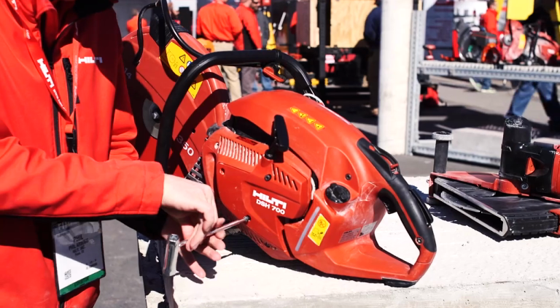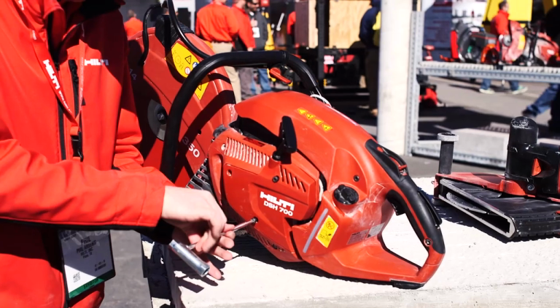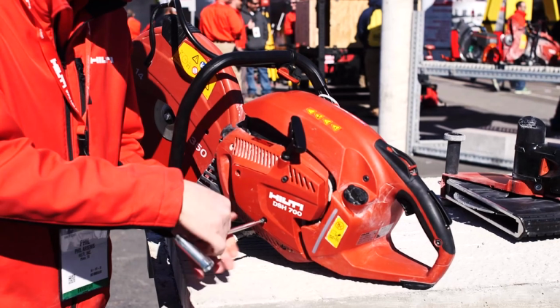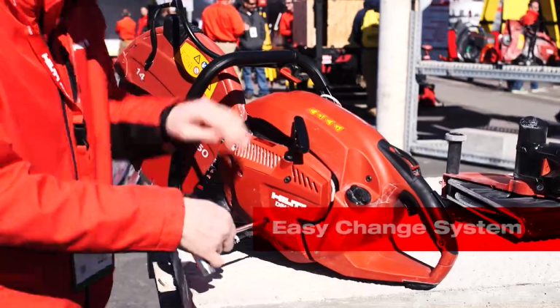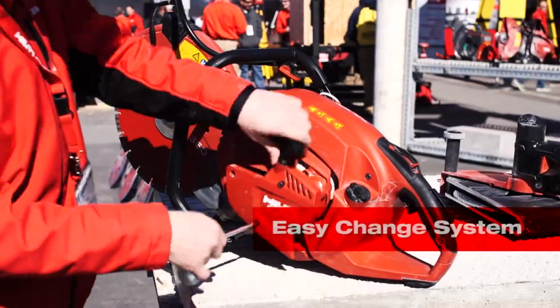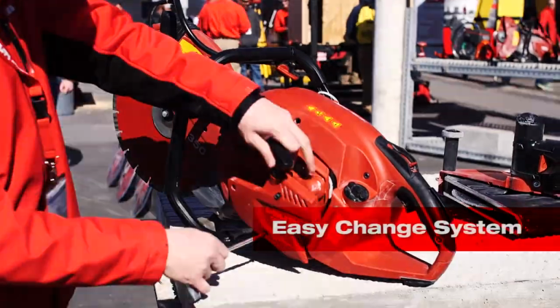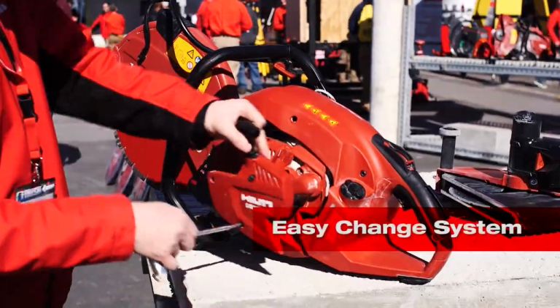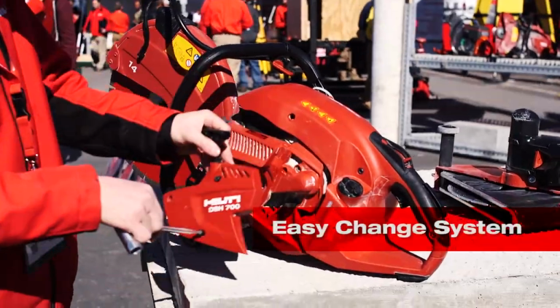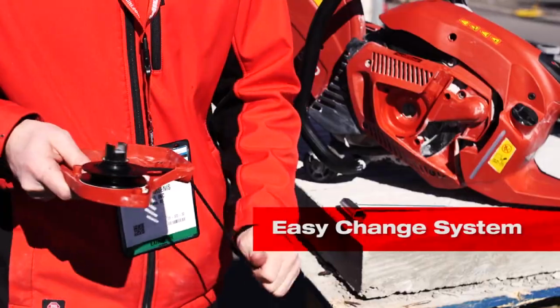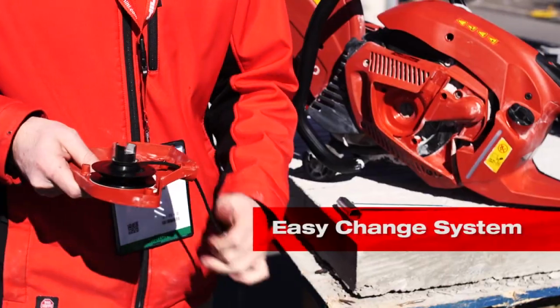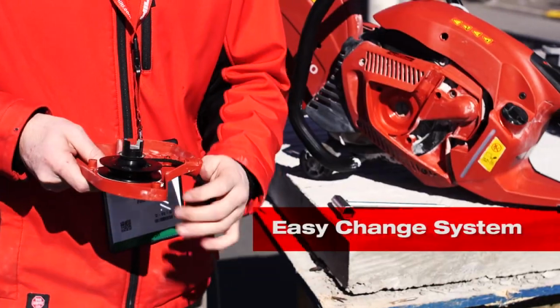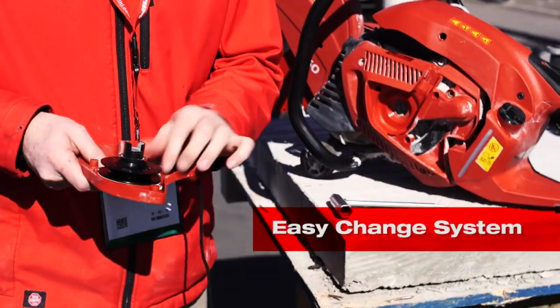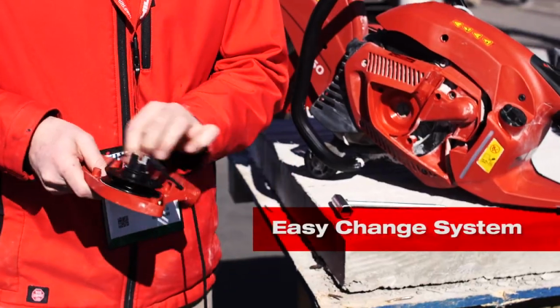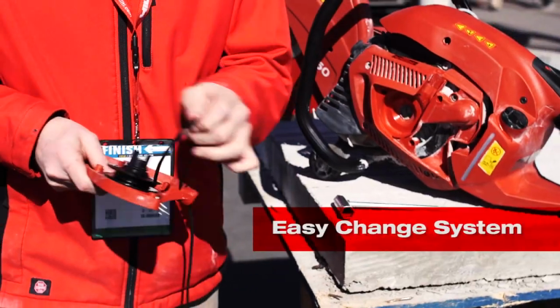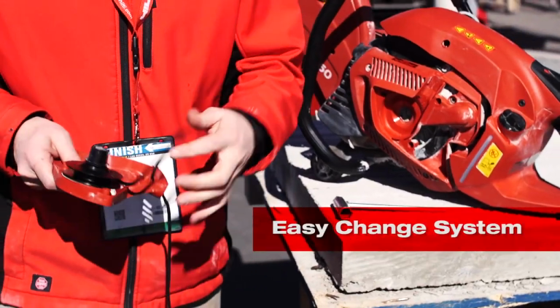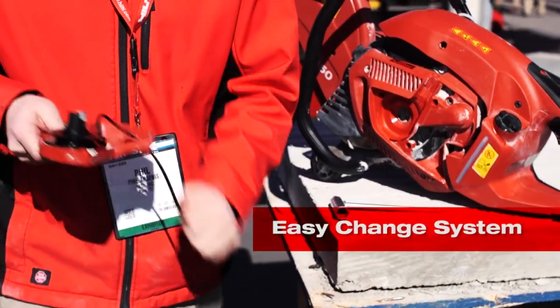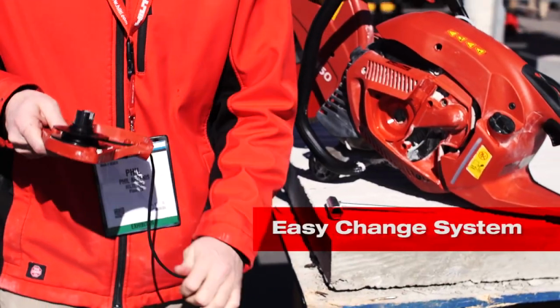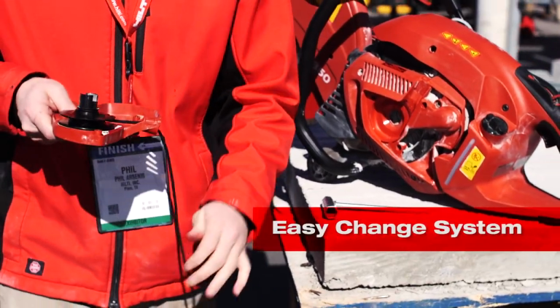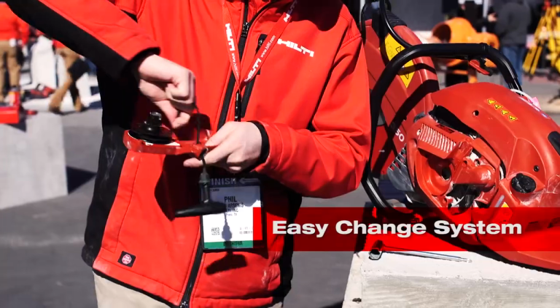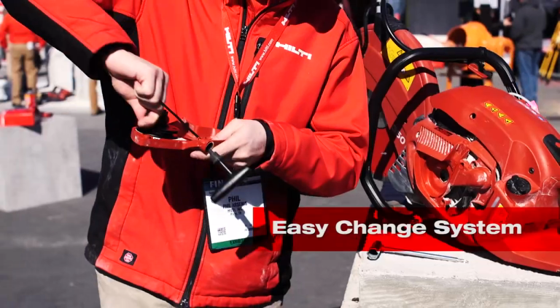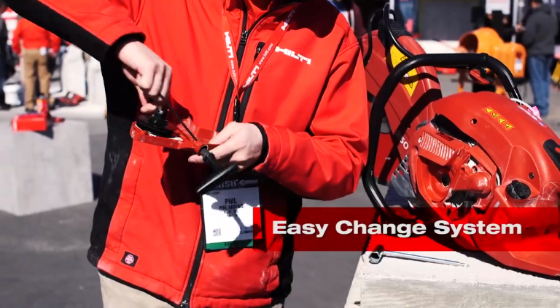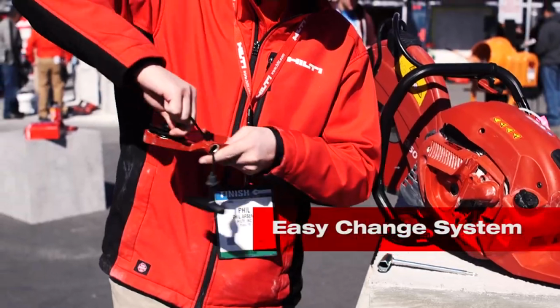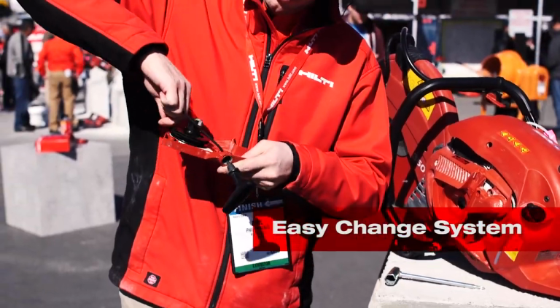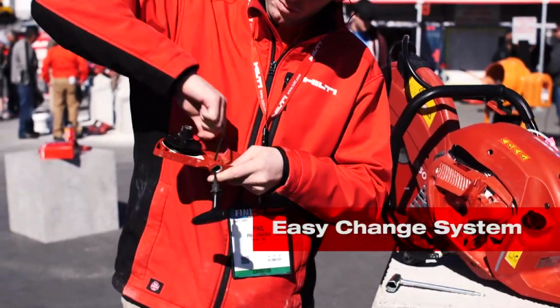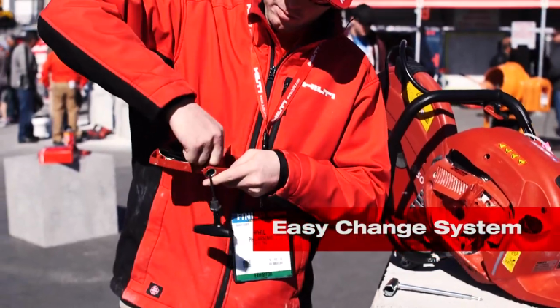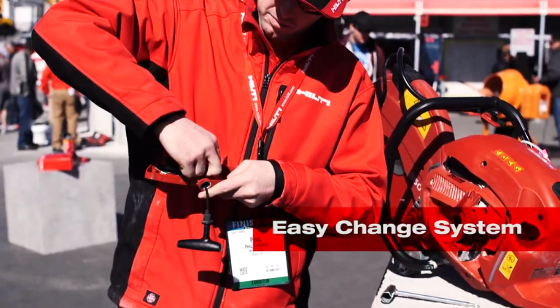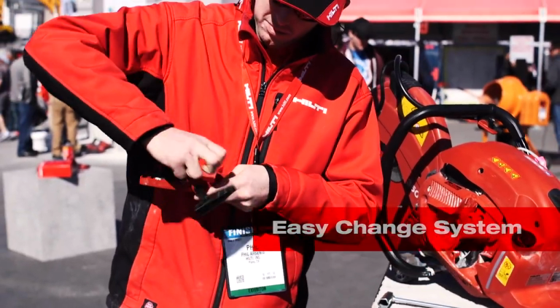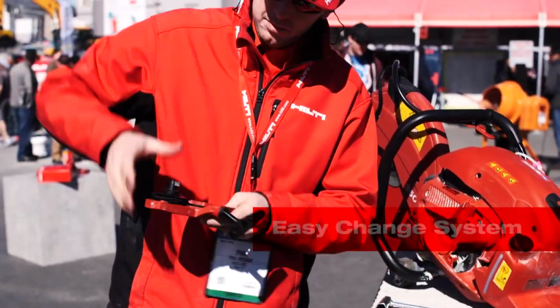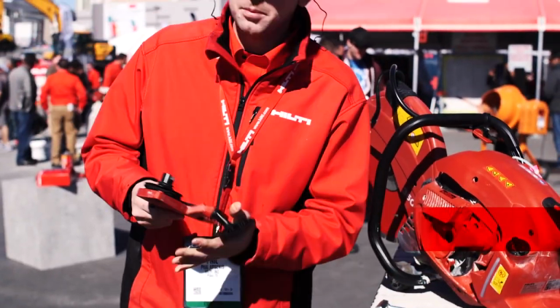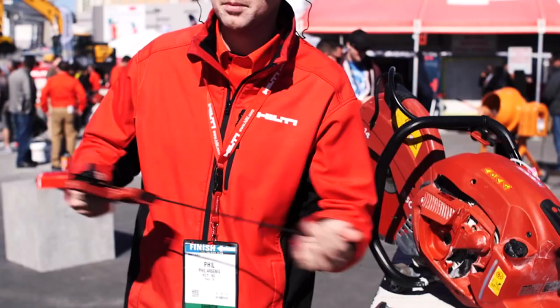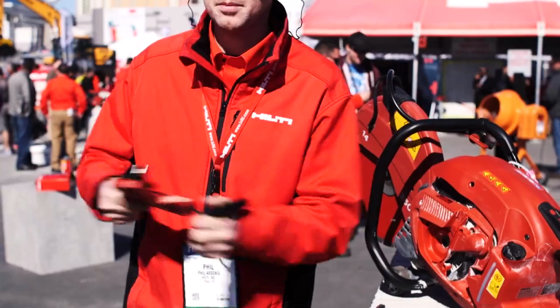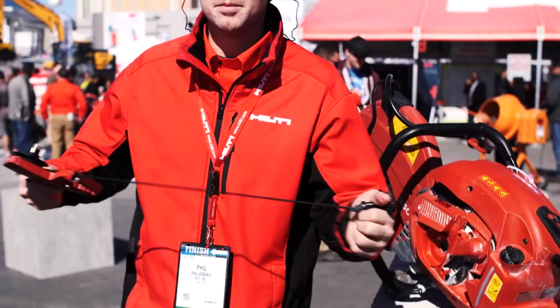Third, our Easy Change system allows you to change the starter rope quickly, right on the job site, saving you time and money.